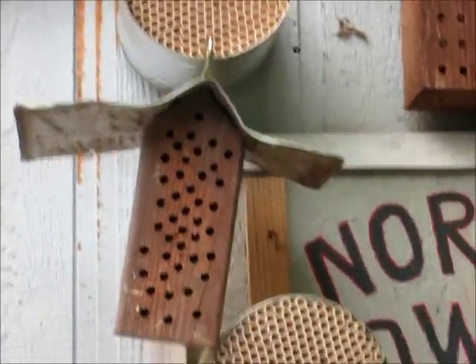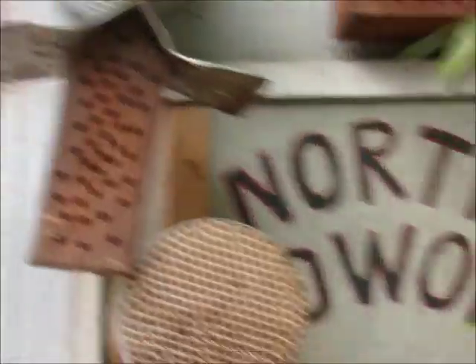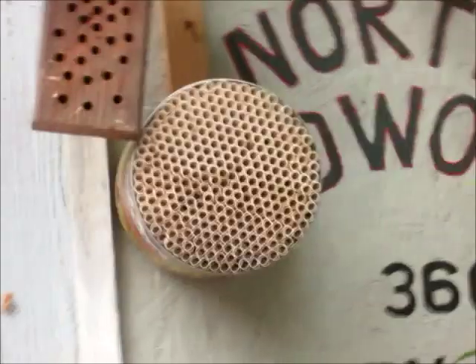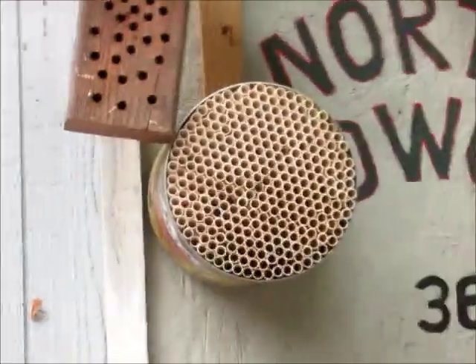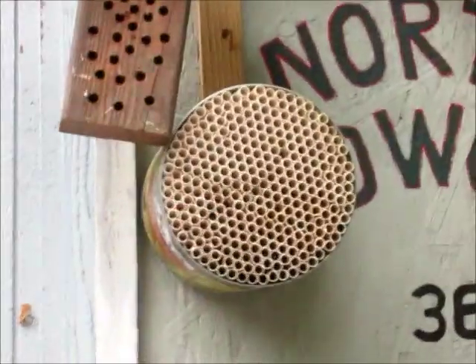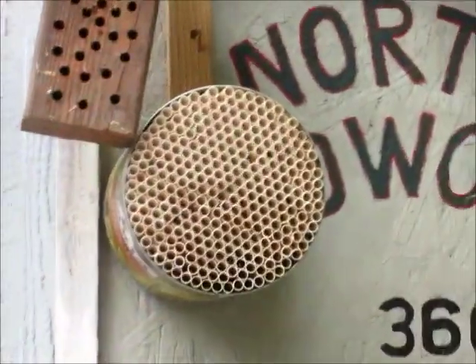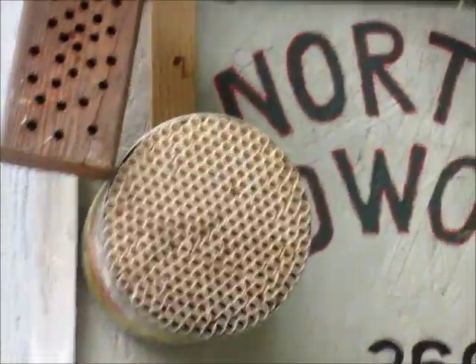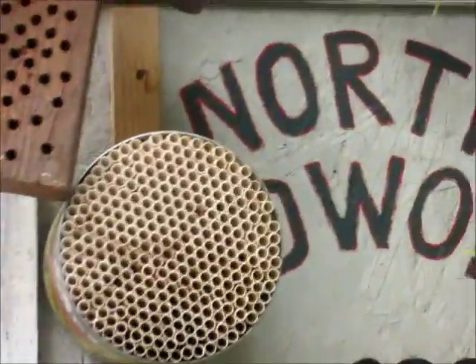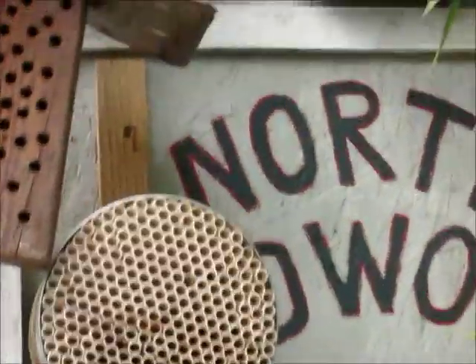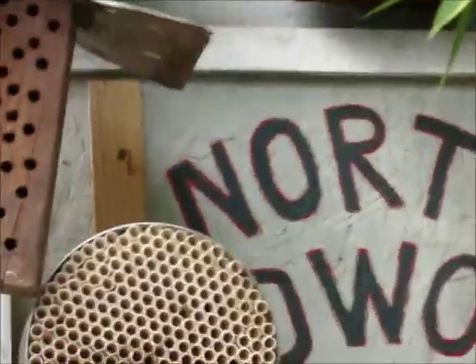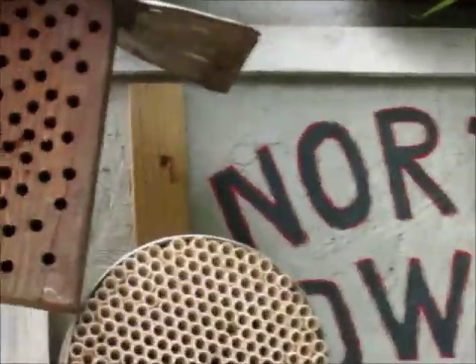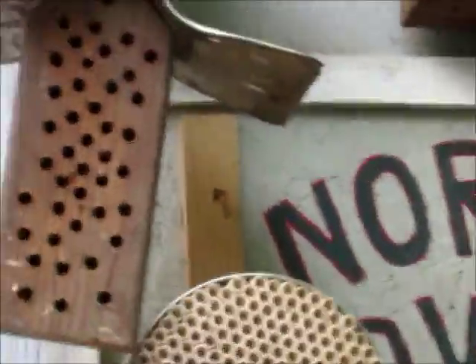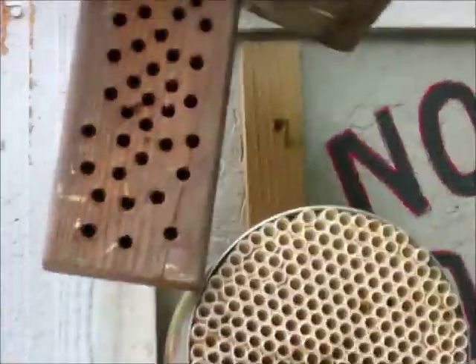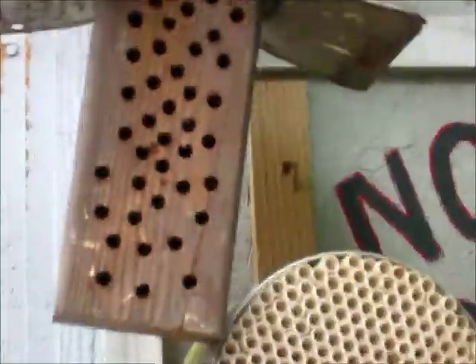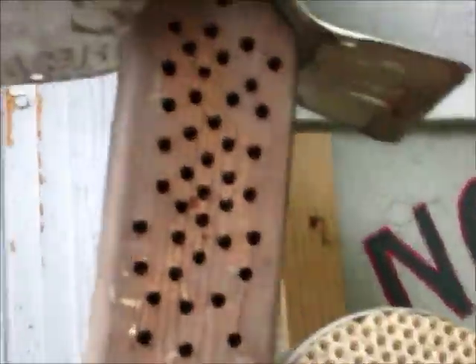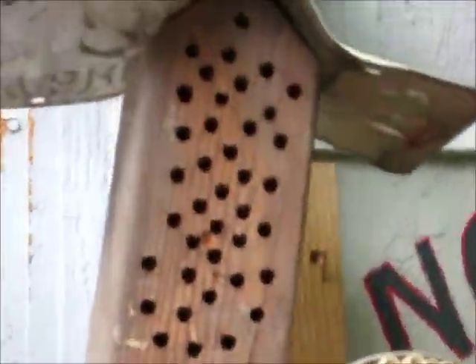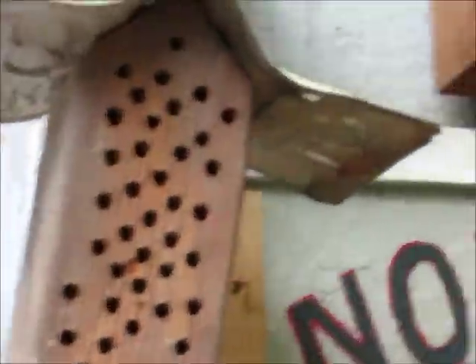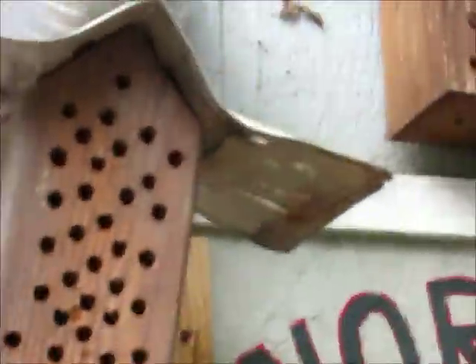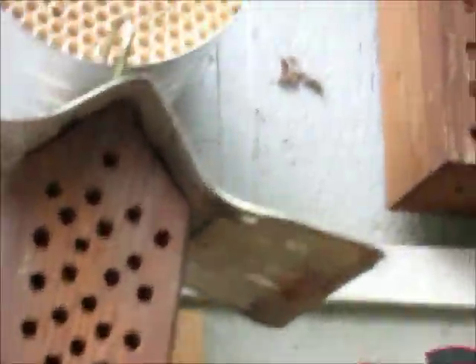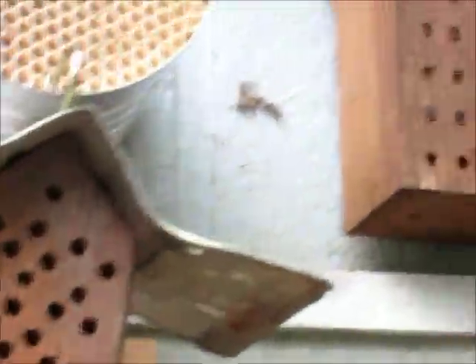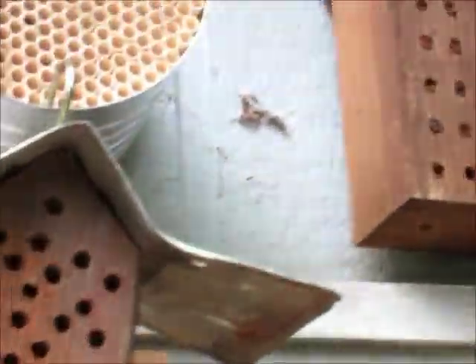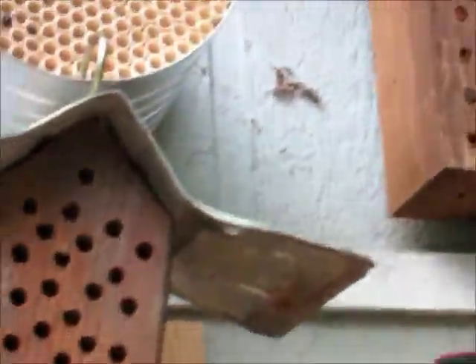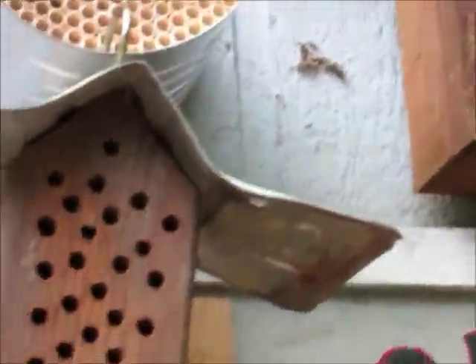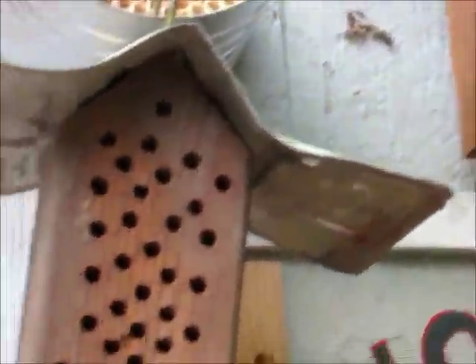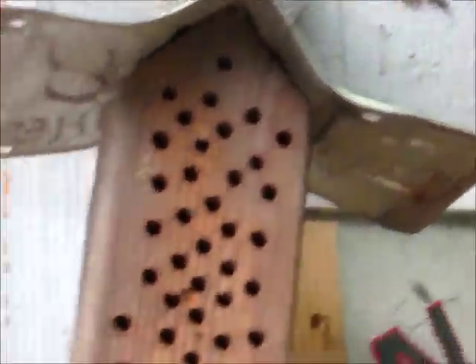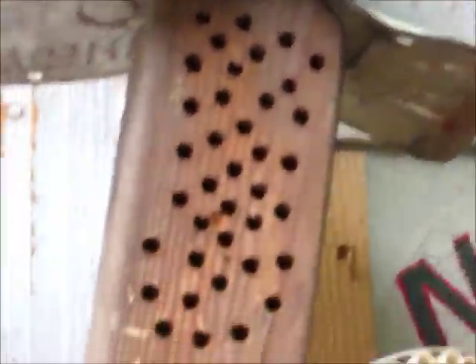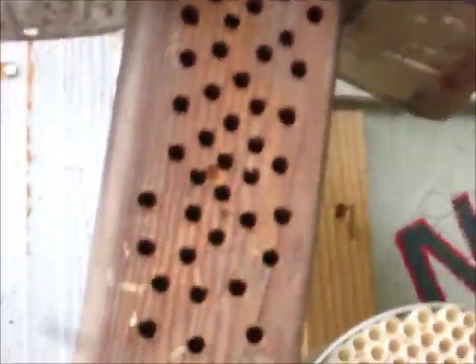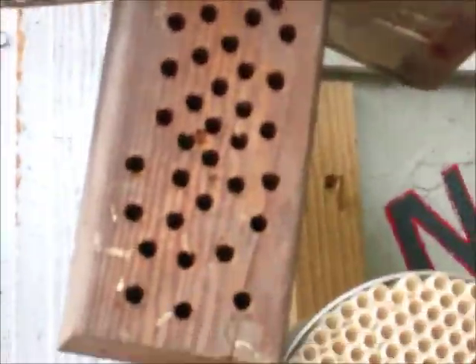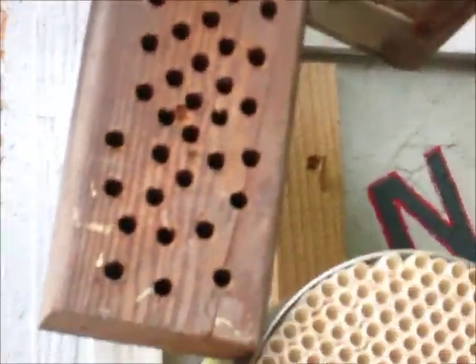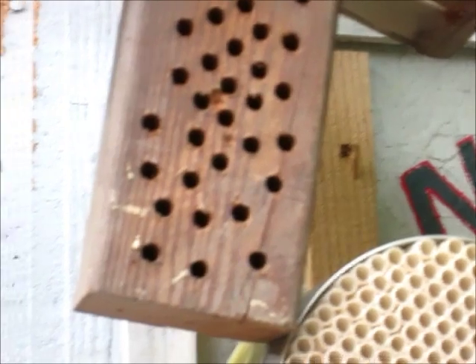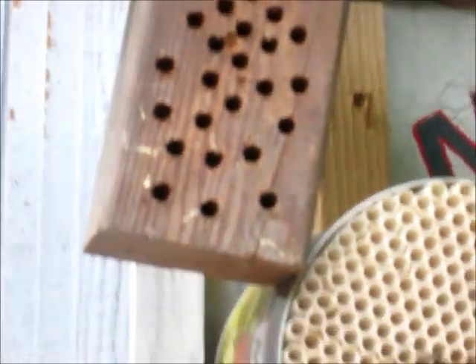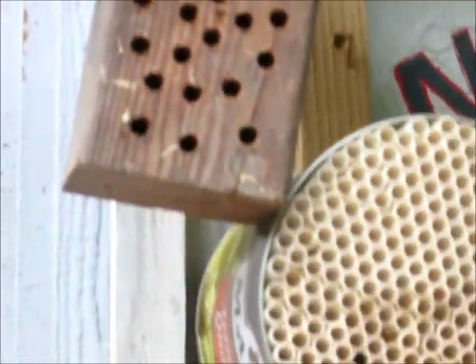See if I can get close enough to one. These bees actually don't look like bees — they look kind of like flies.